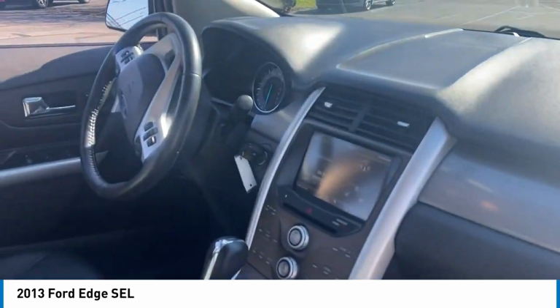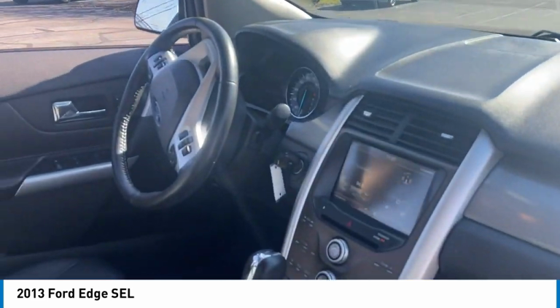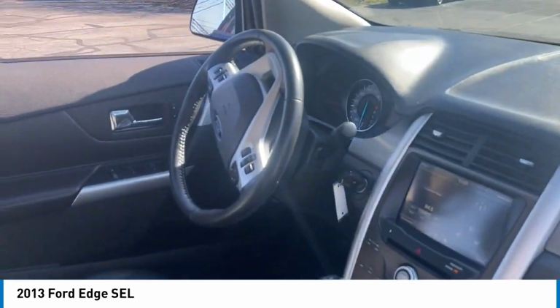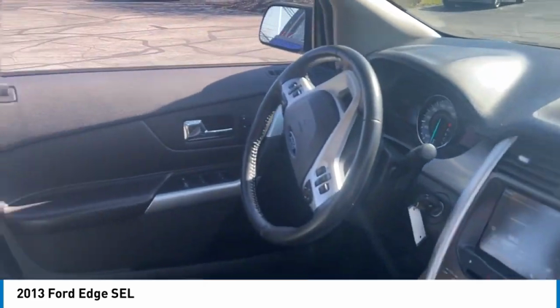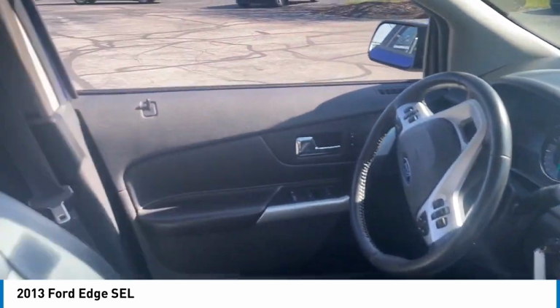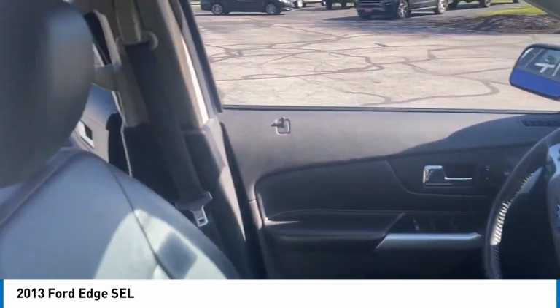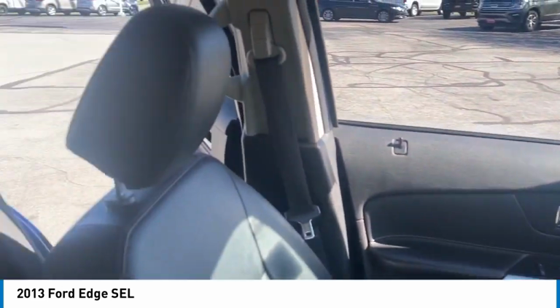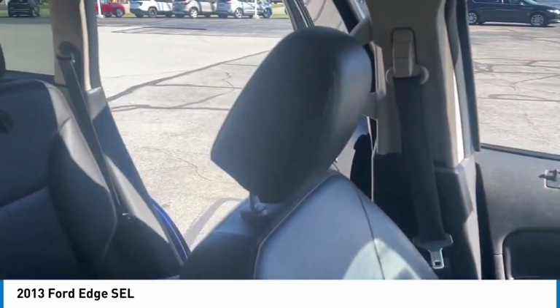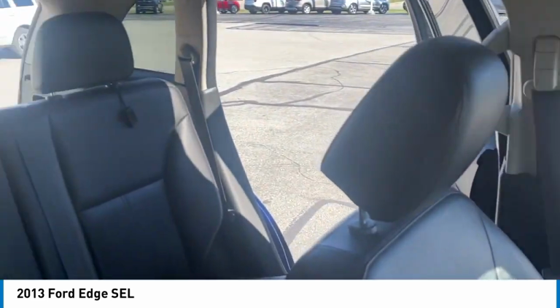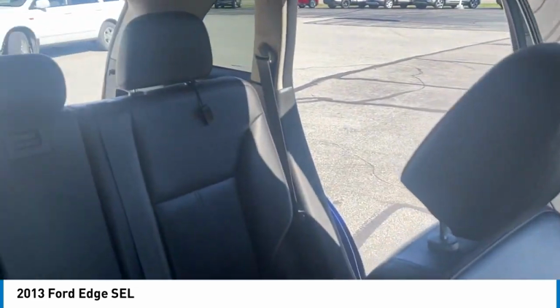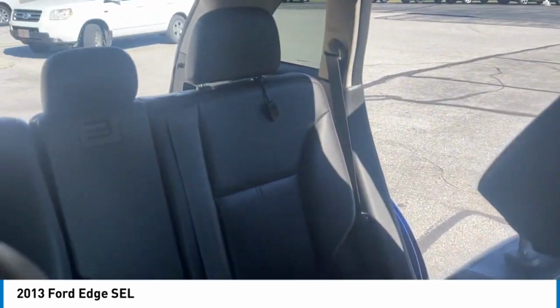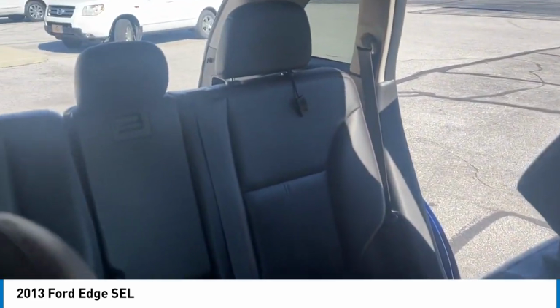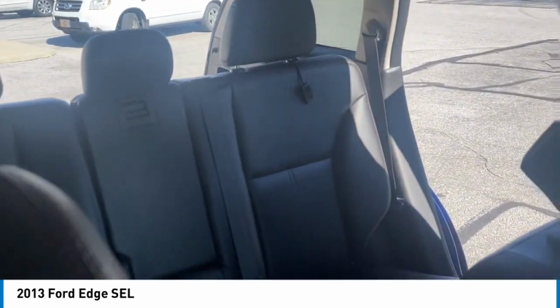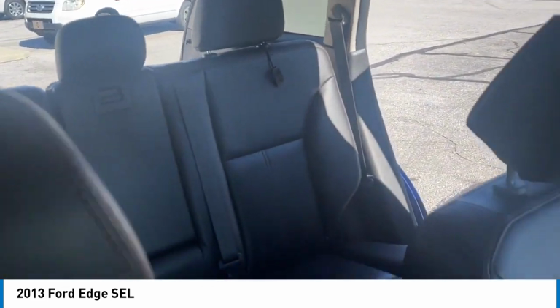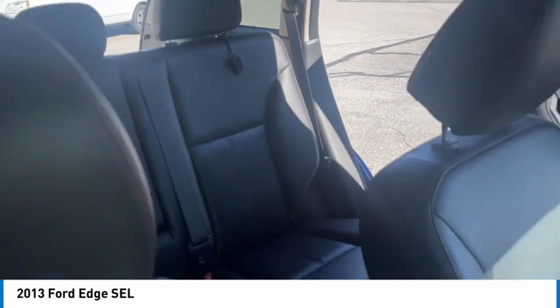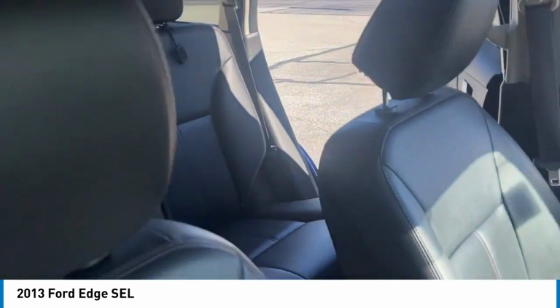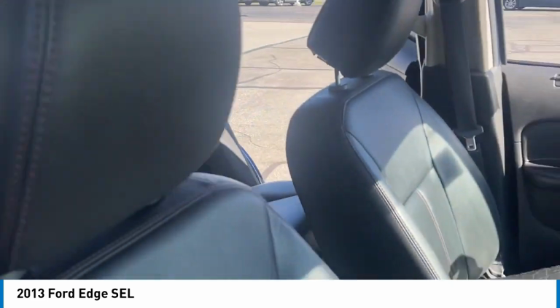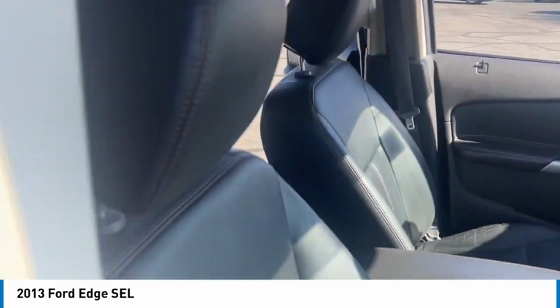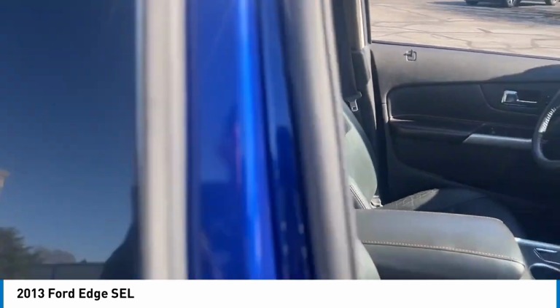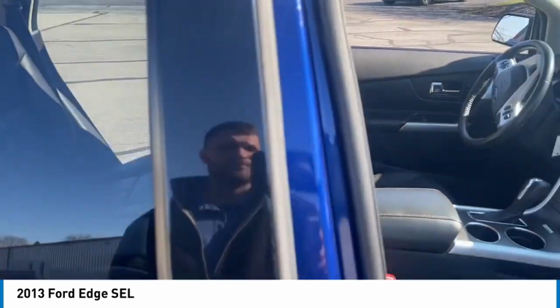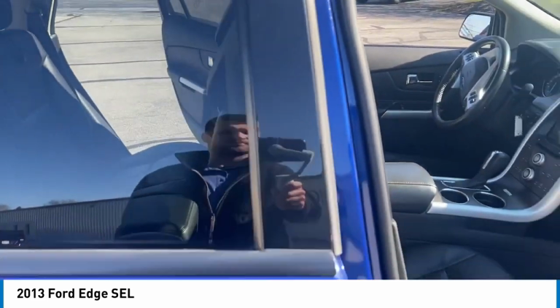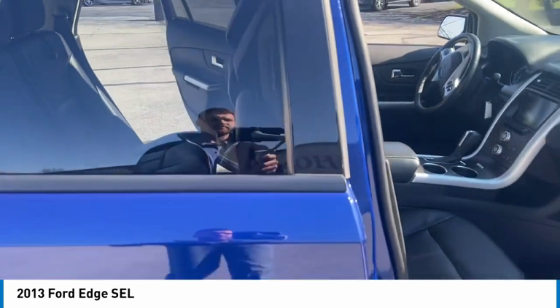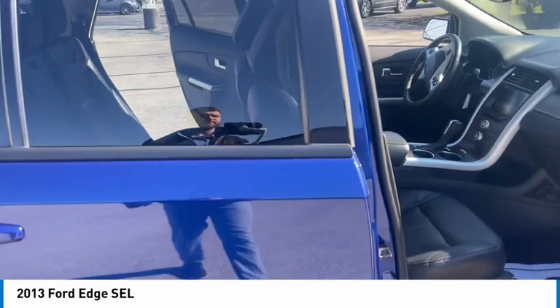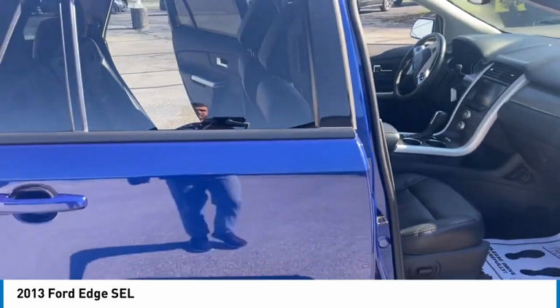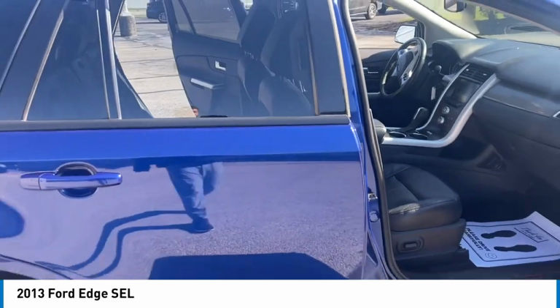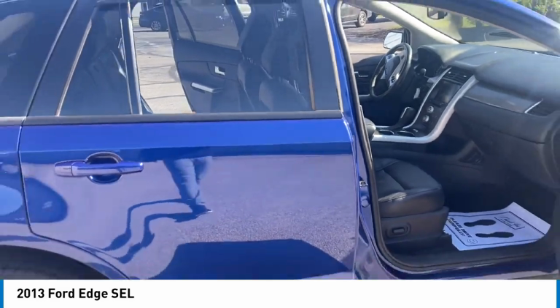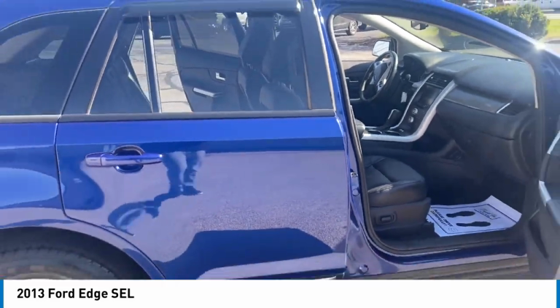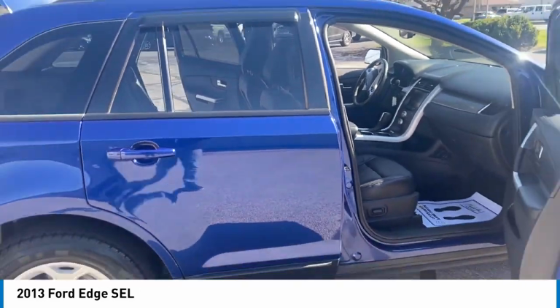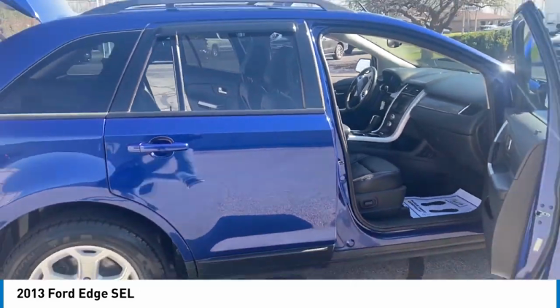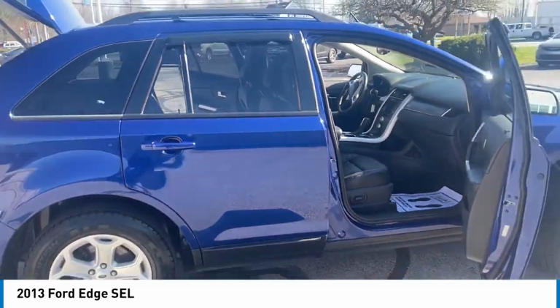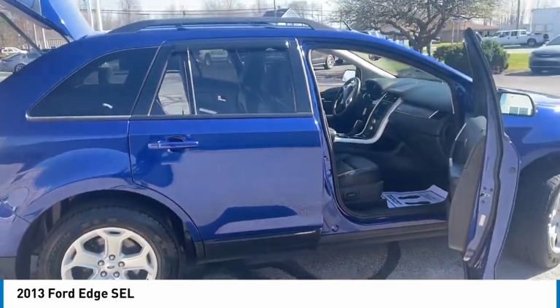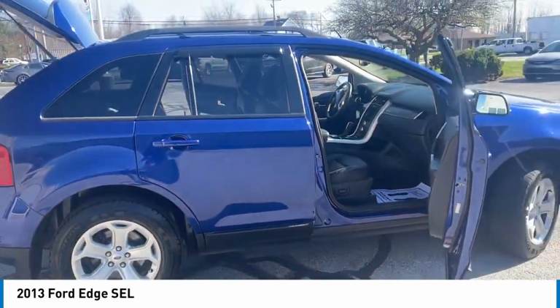Alloy wheels. Rear spoiler. Brake assist. Remote keyless entry. Speed control.